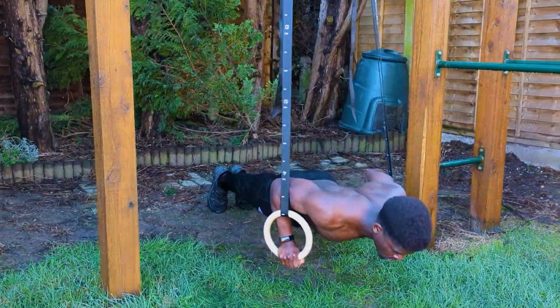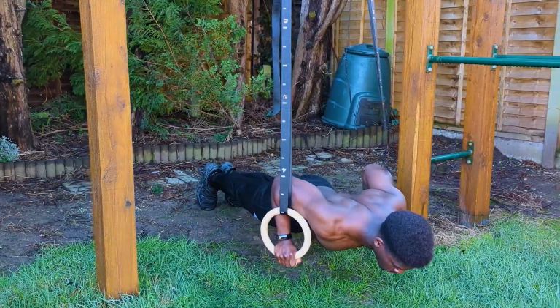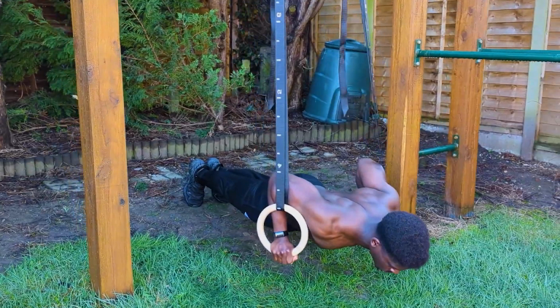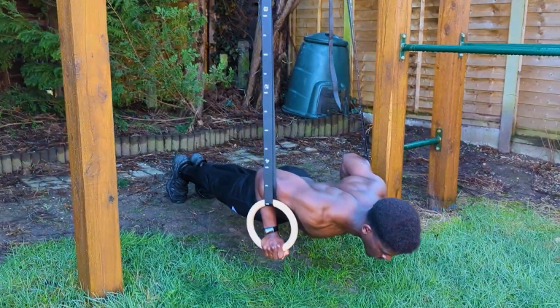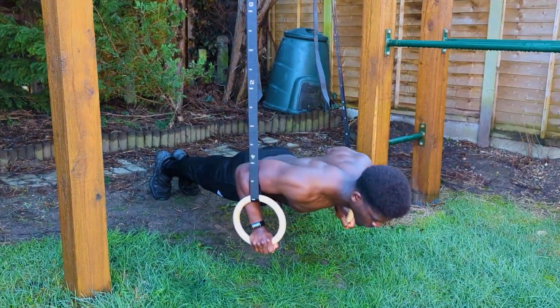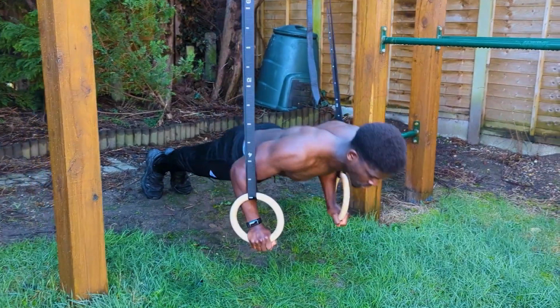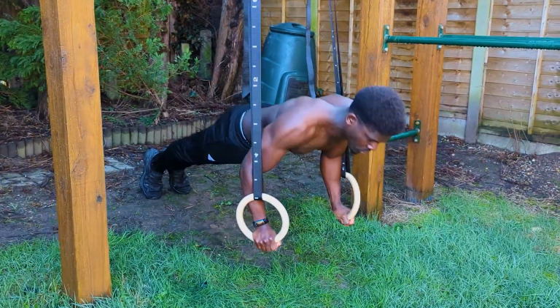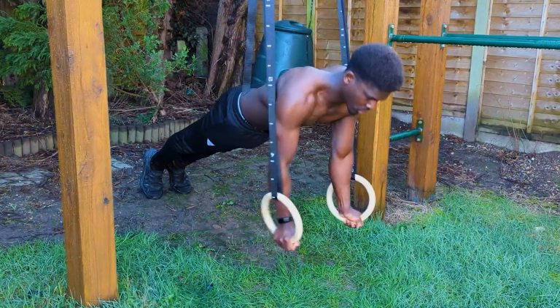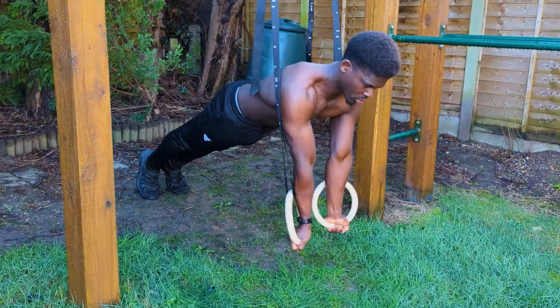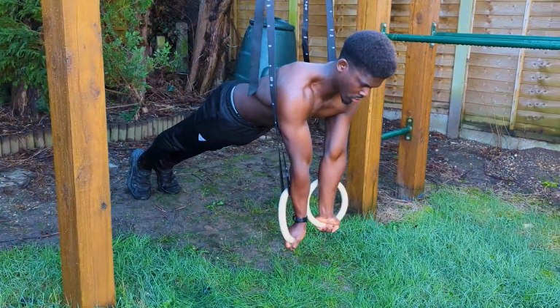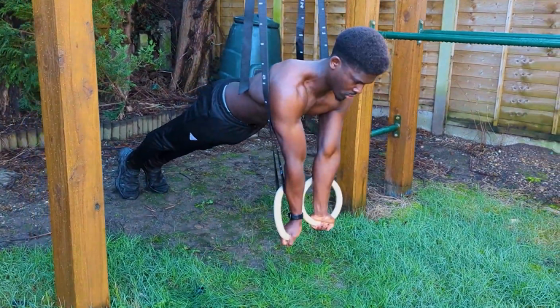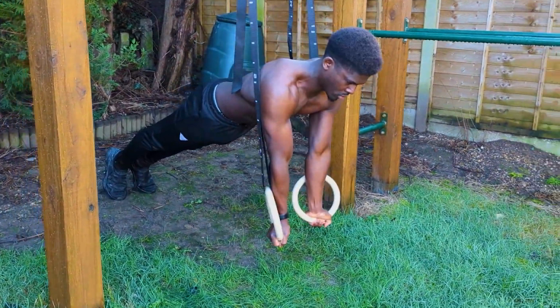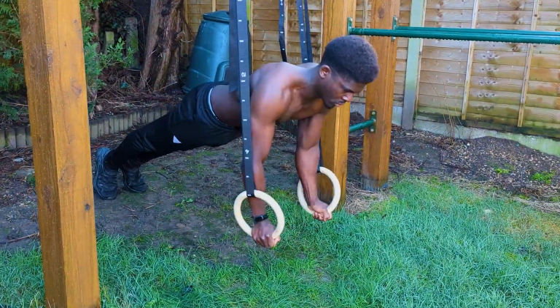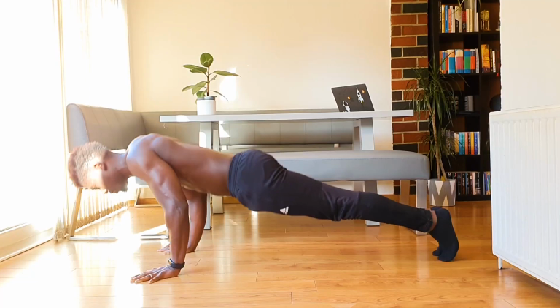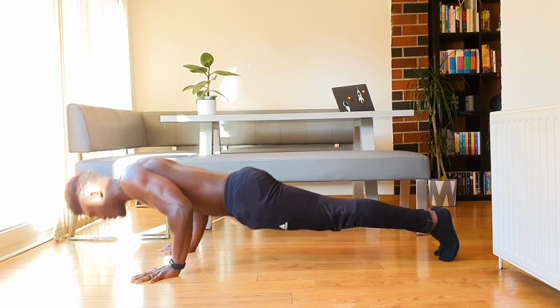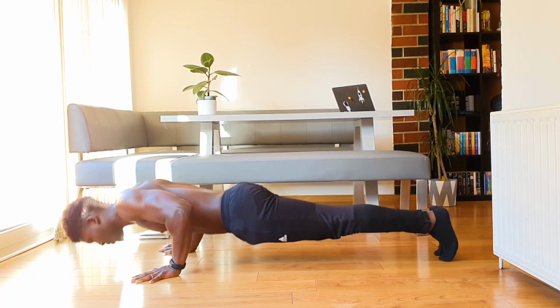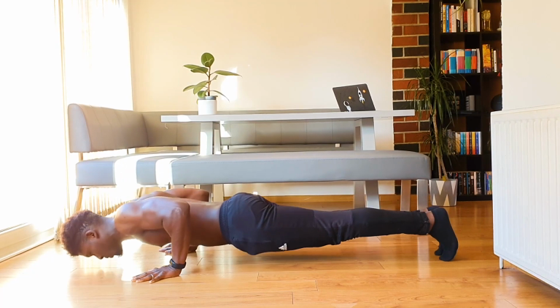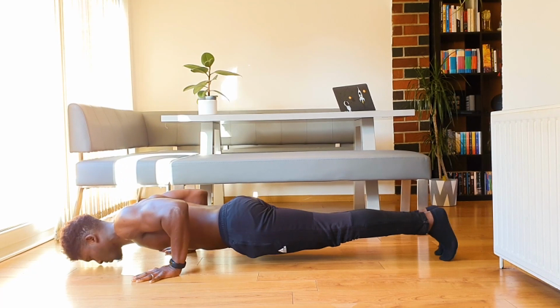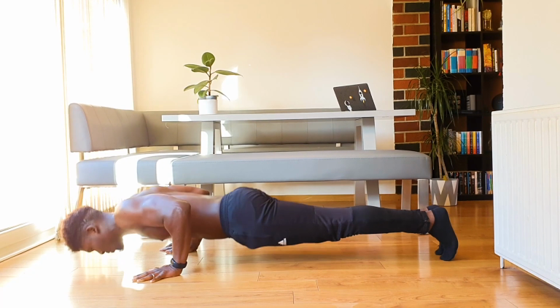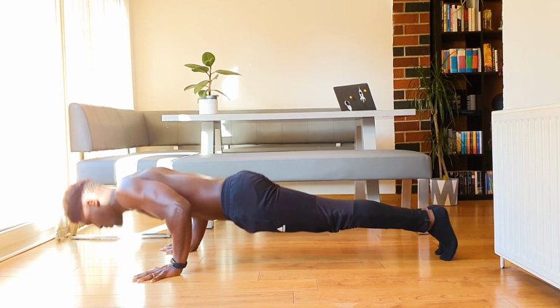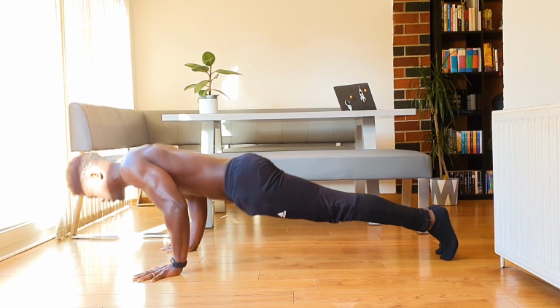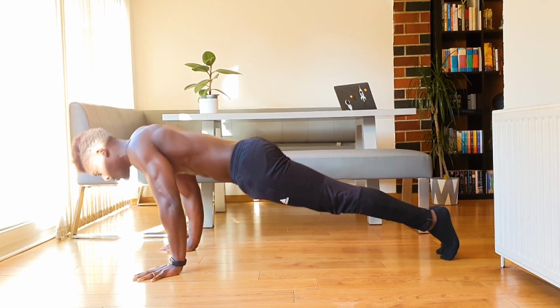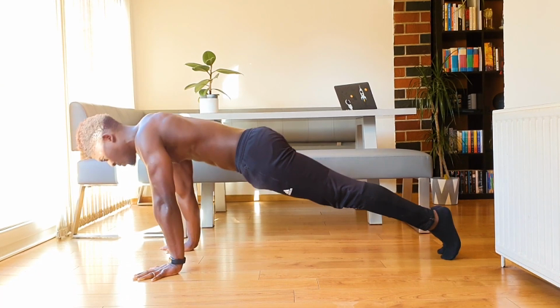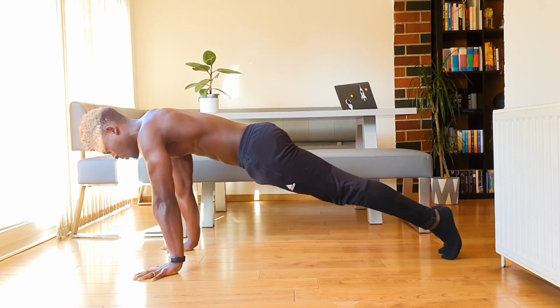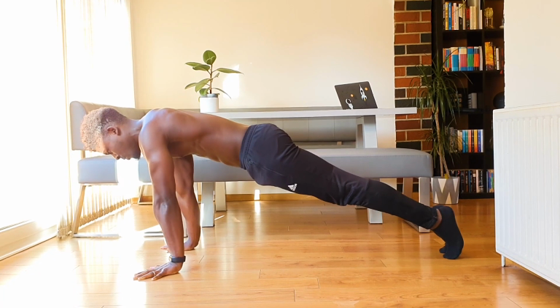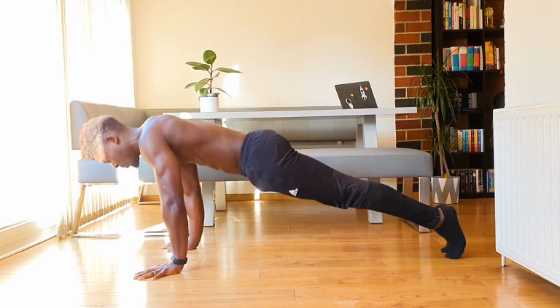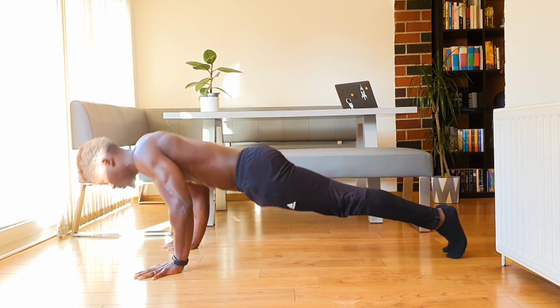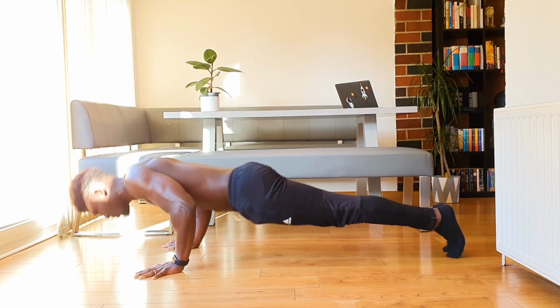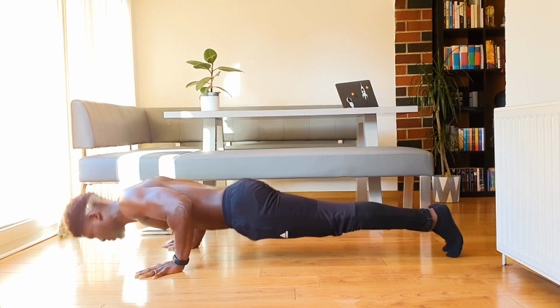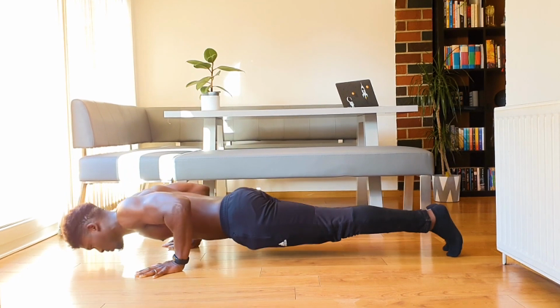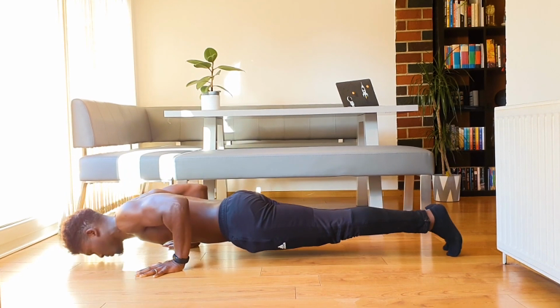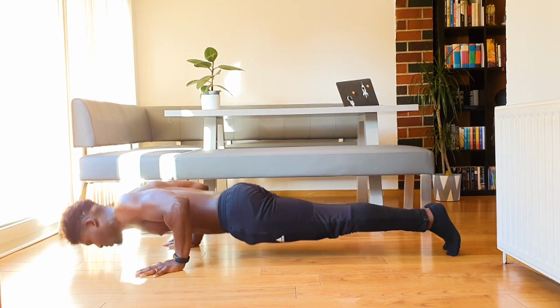Ring push-ups are up there as one of my favorite pushing exercises. If you want to understand how you can level up your push-ups in general, check out this video right here.